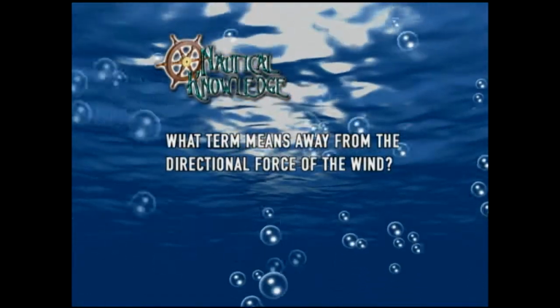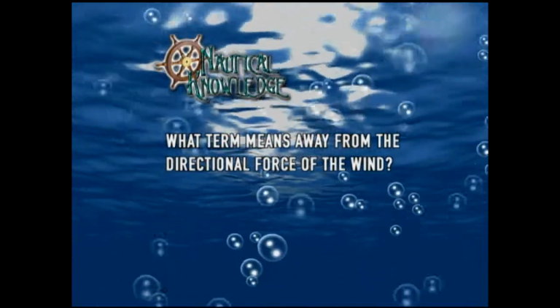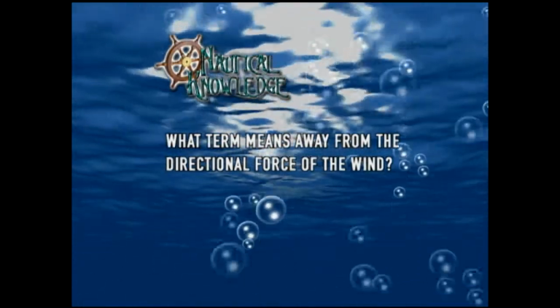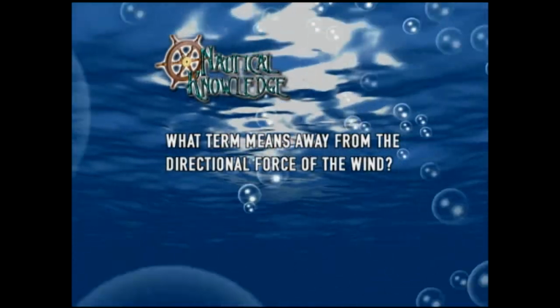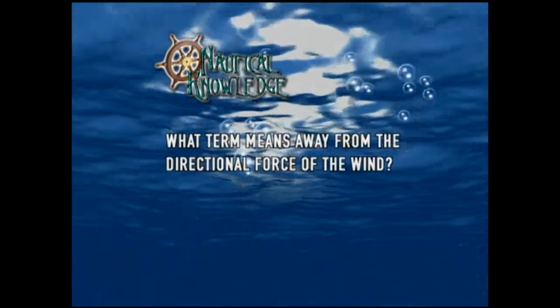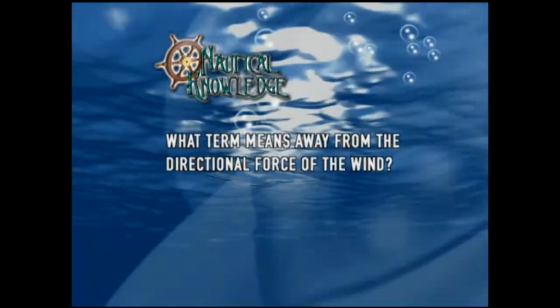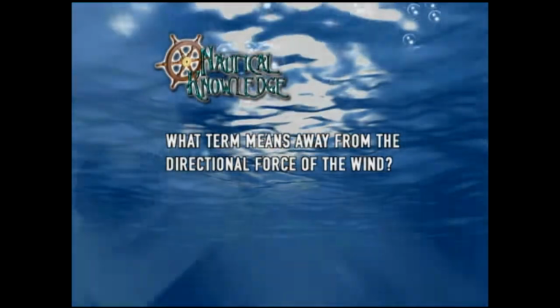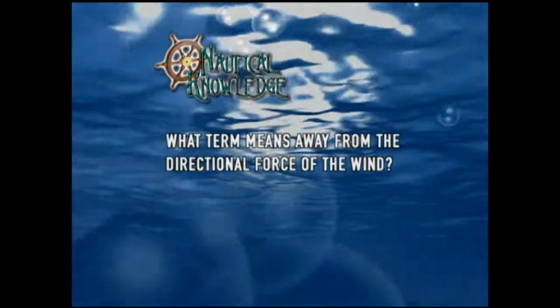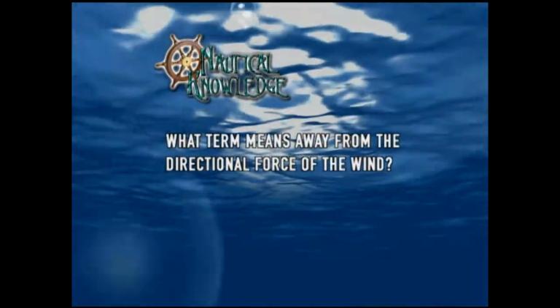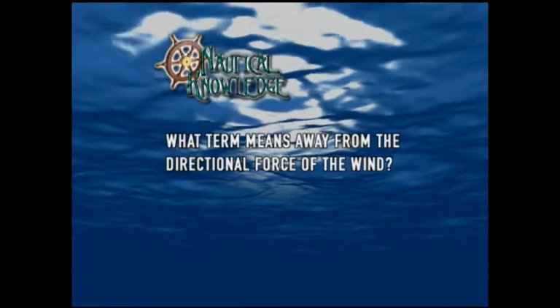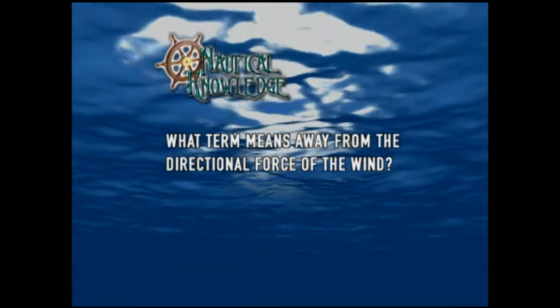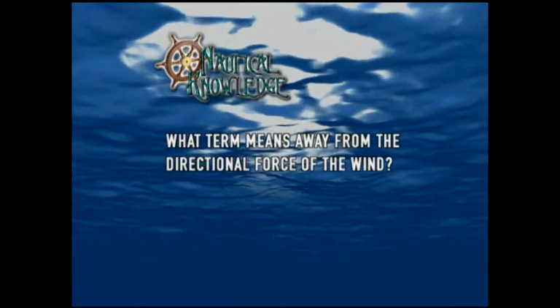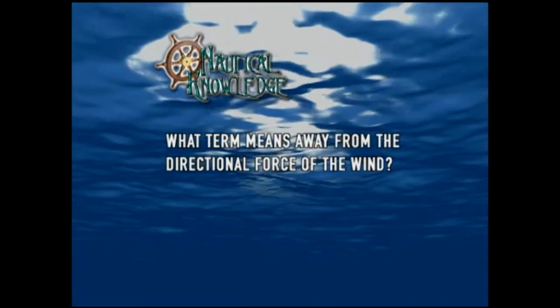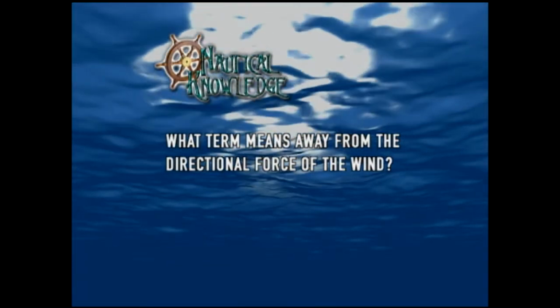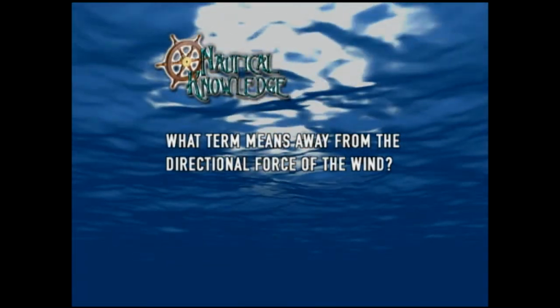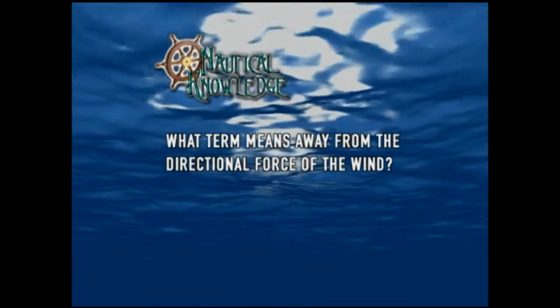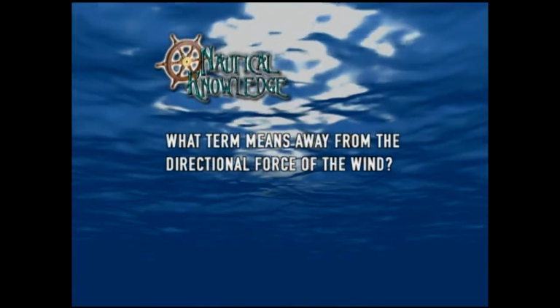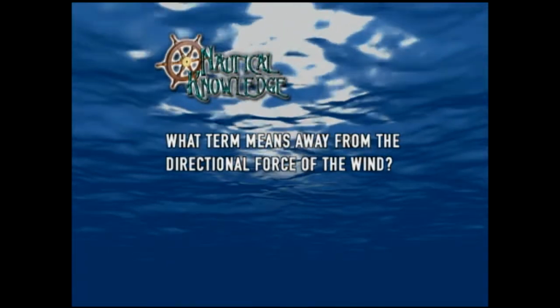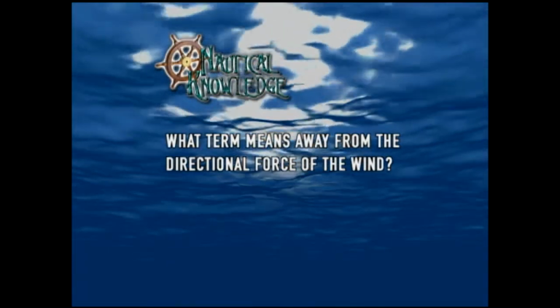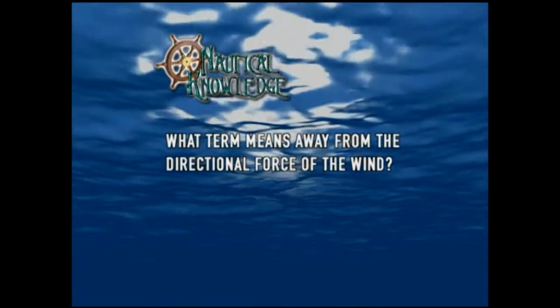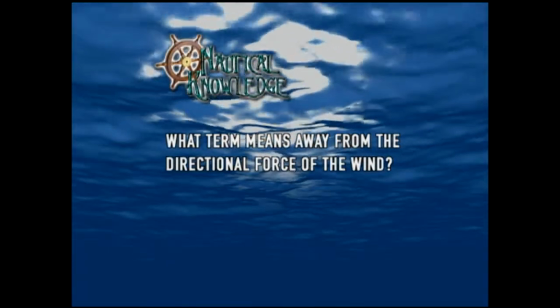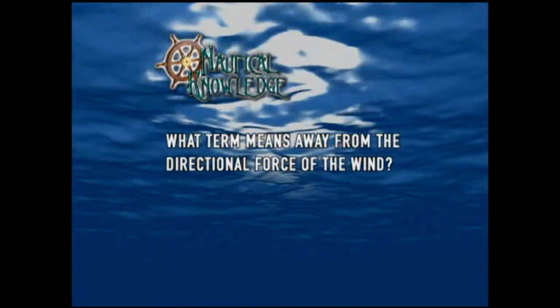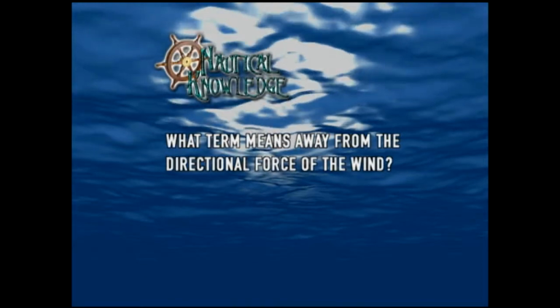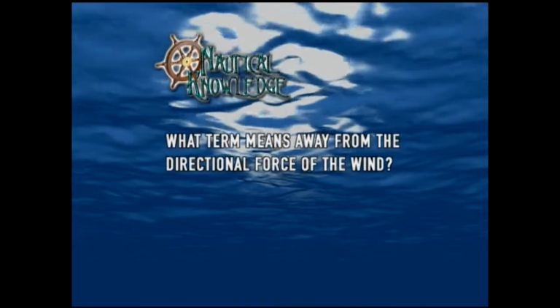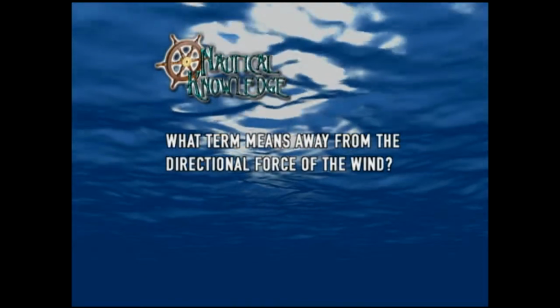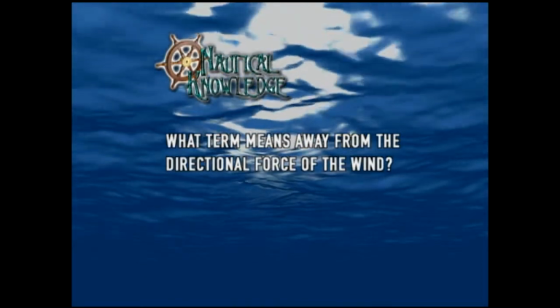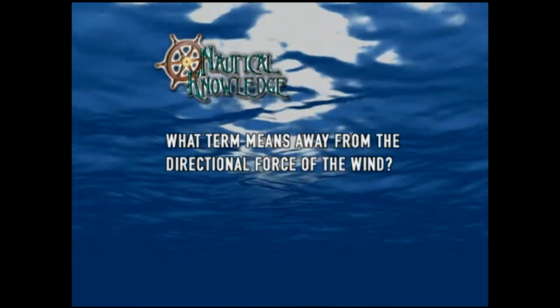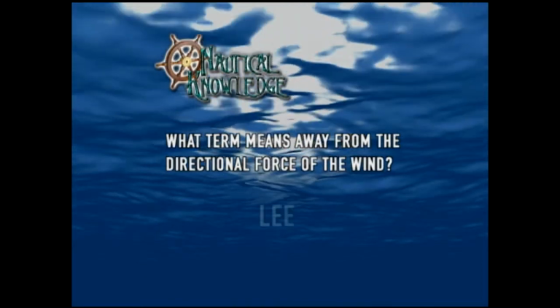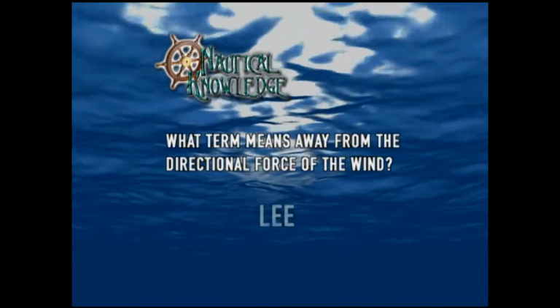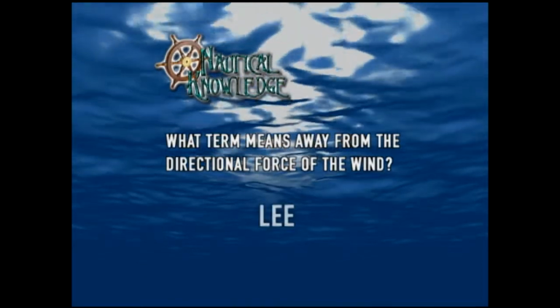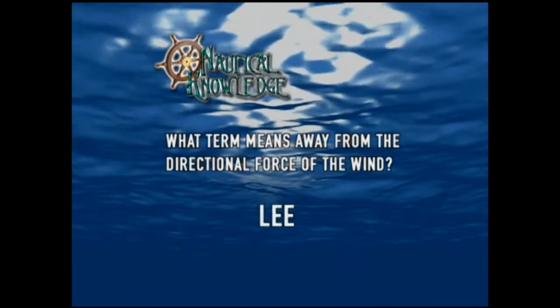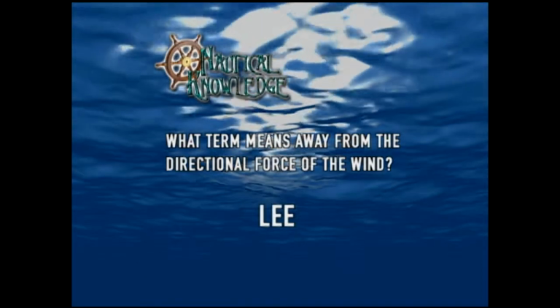The answer to this week's nautical knowledge question — what term means away from the directional force of the wind — is lee.